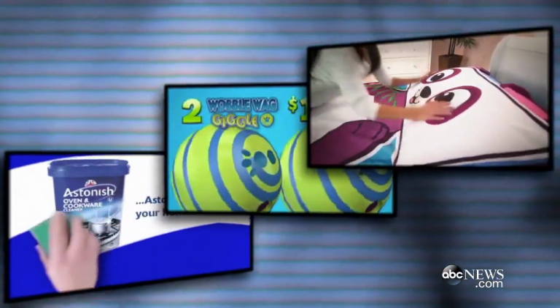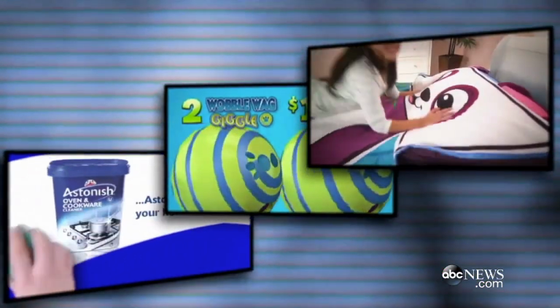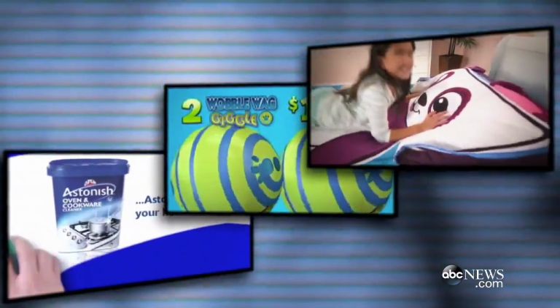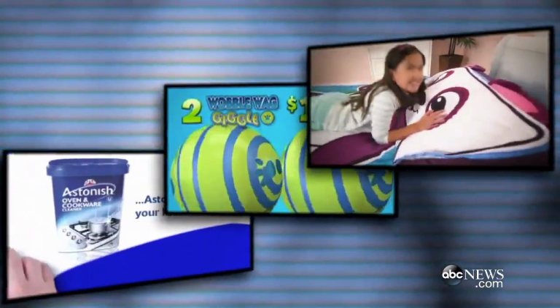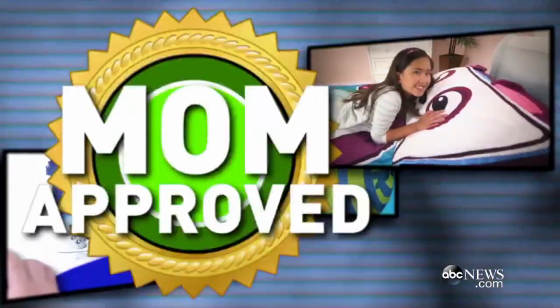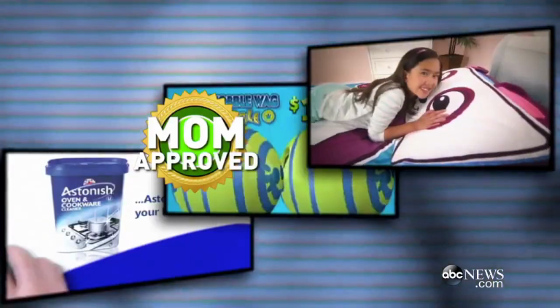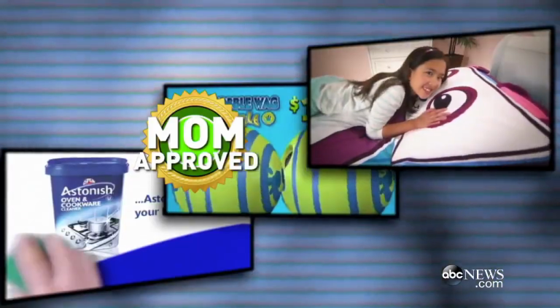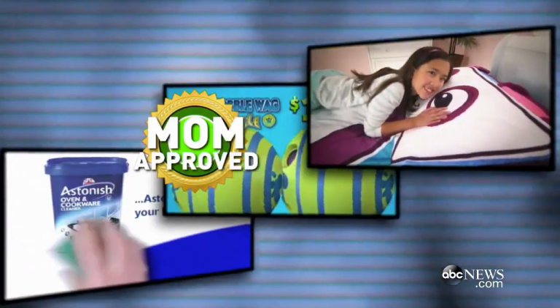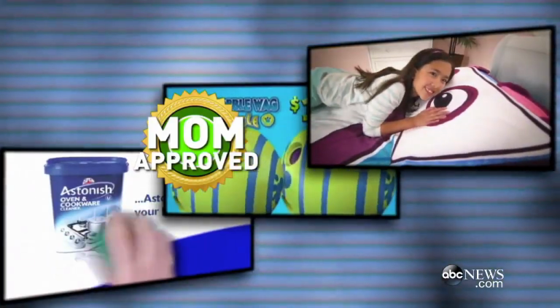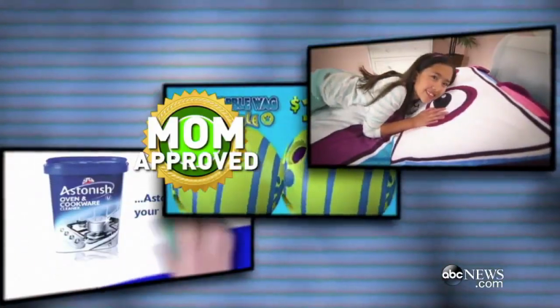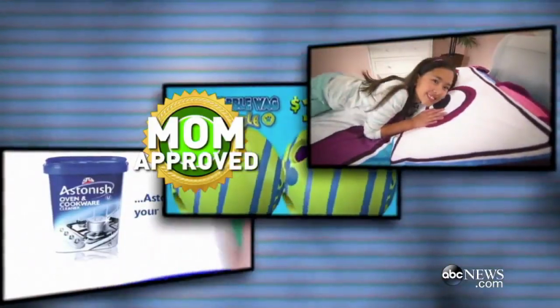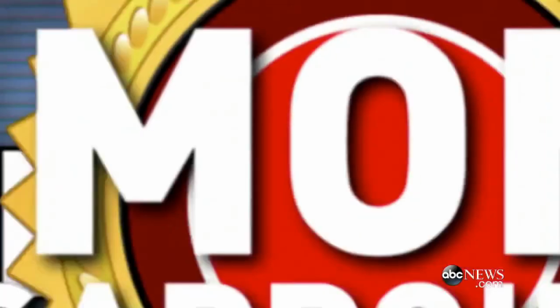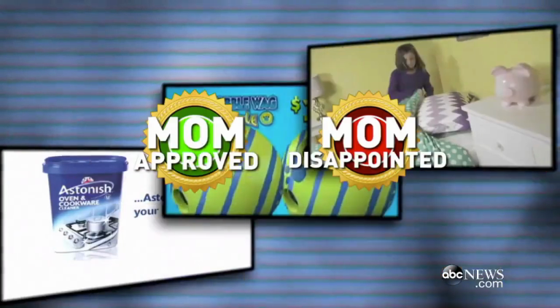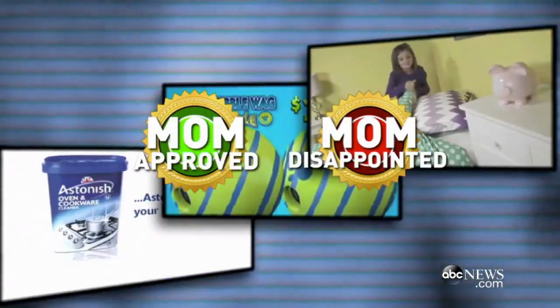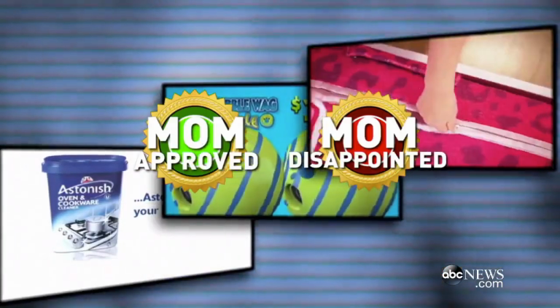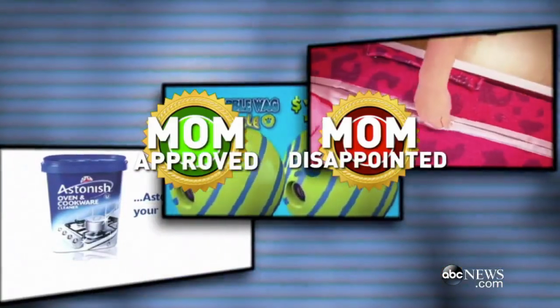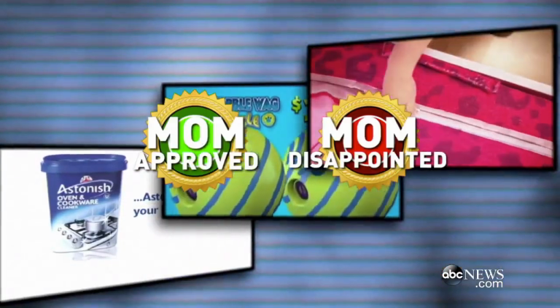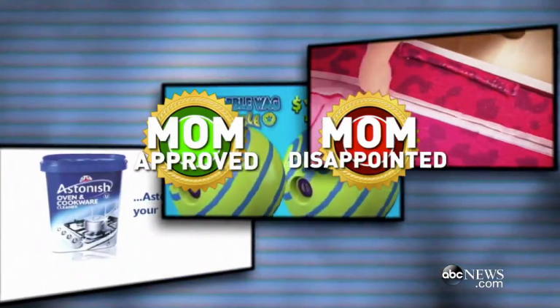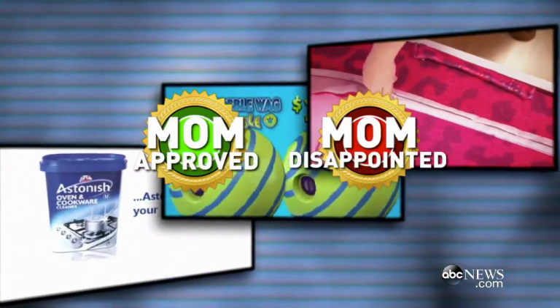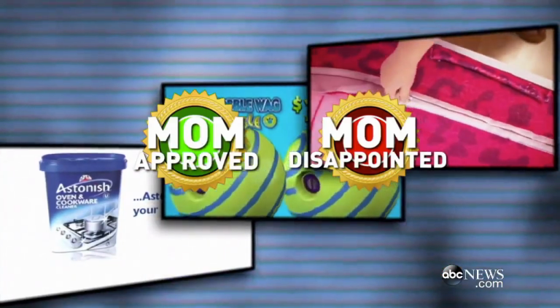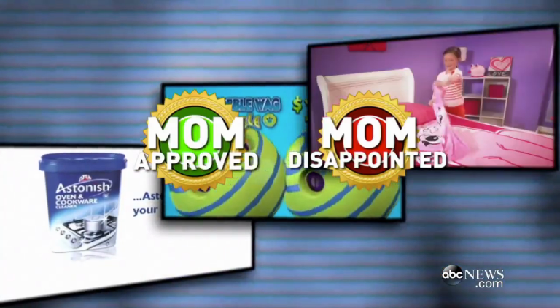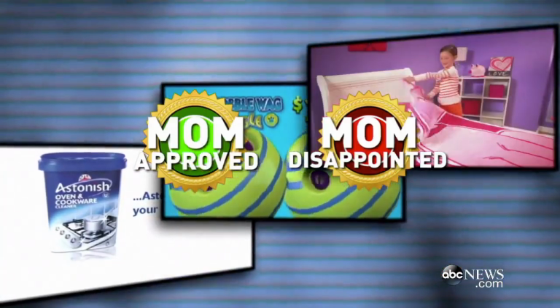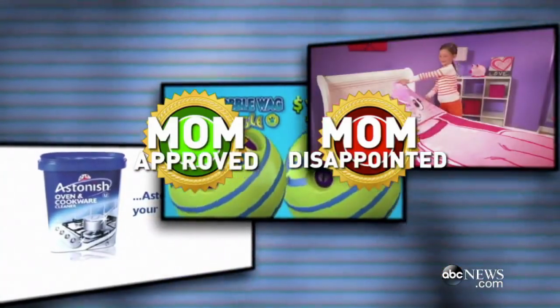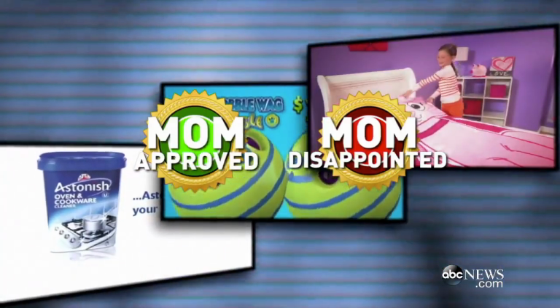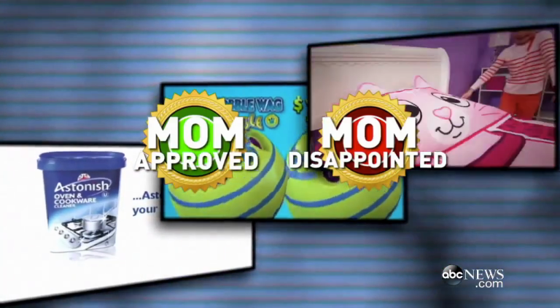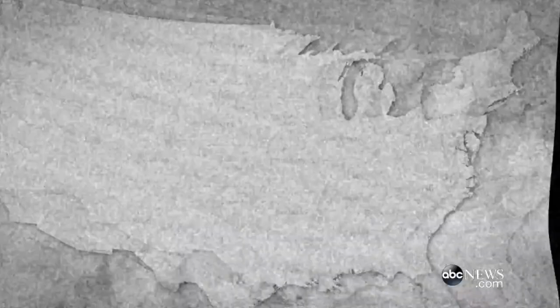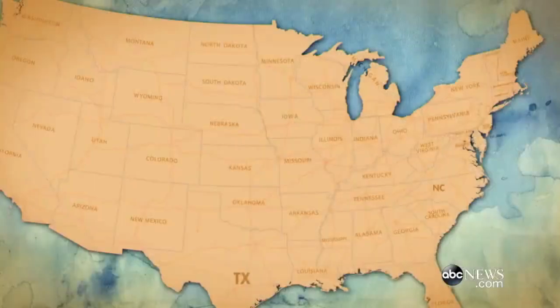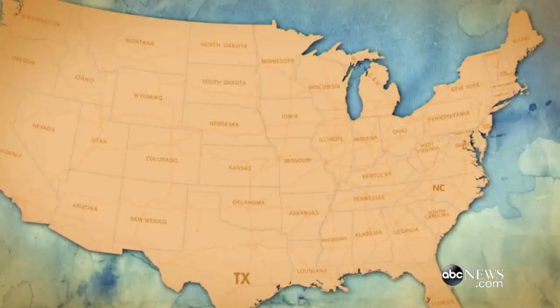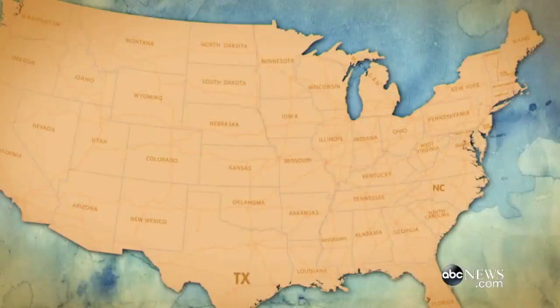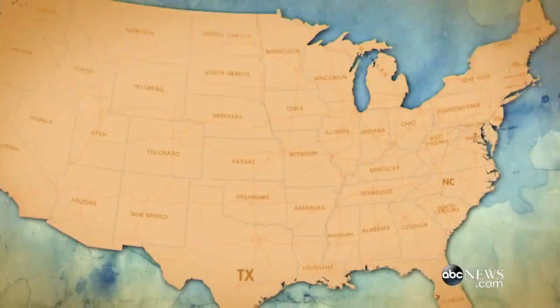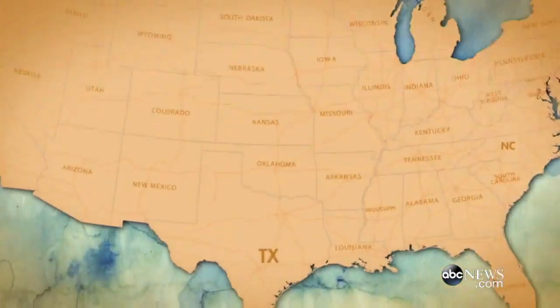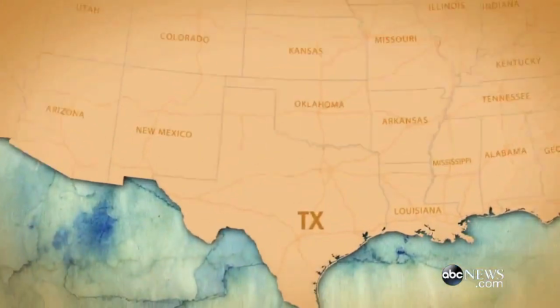Will these be mom-approved or, gasp, mom-disappointed? Let's meet our moms.